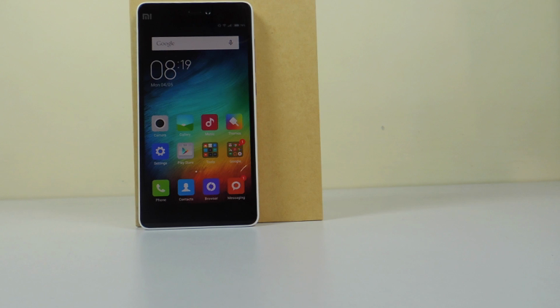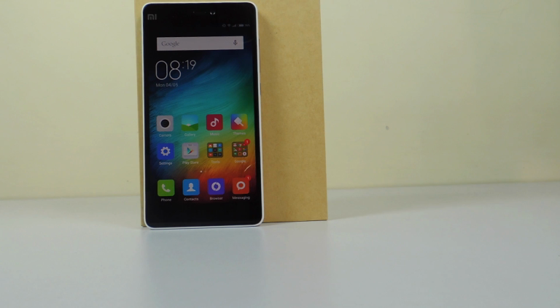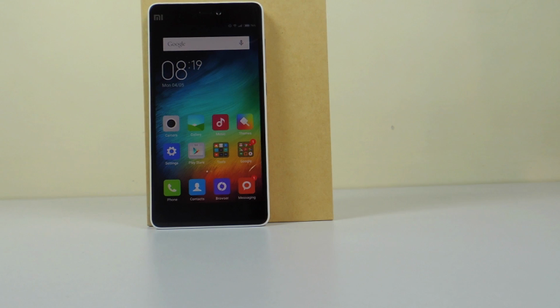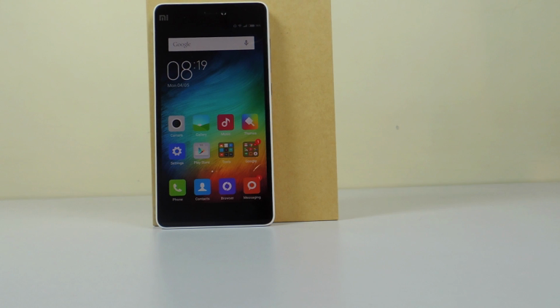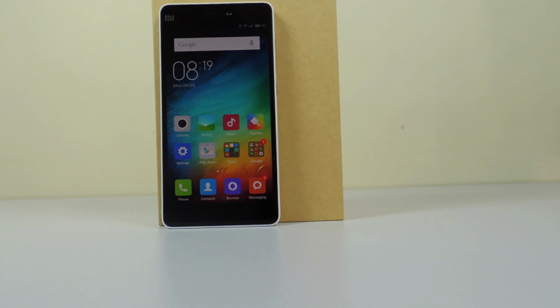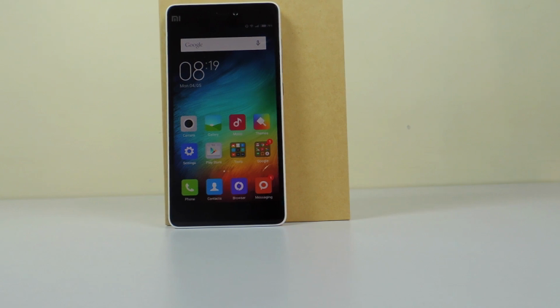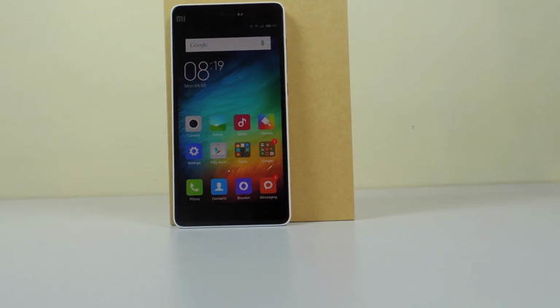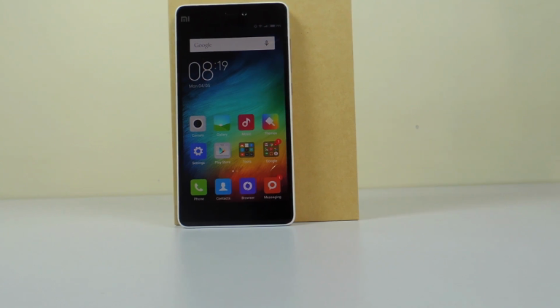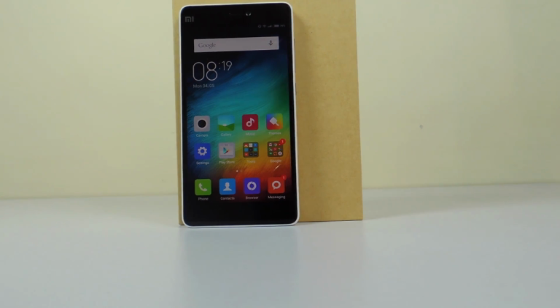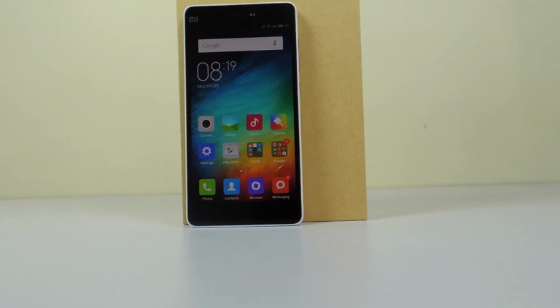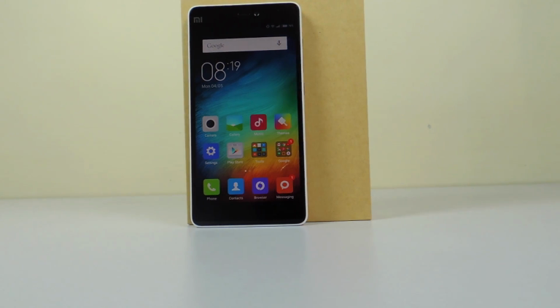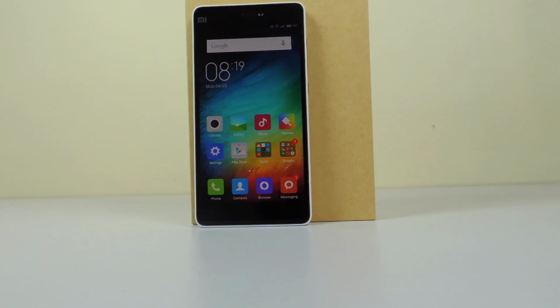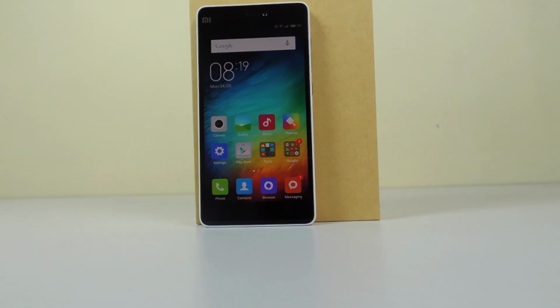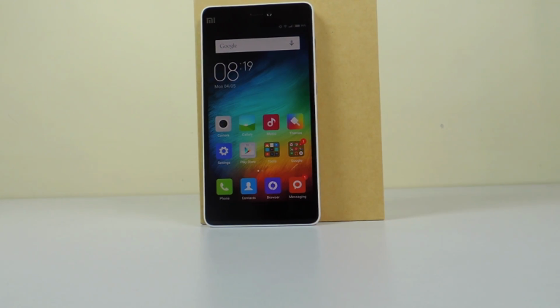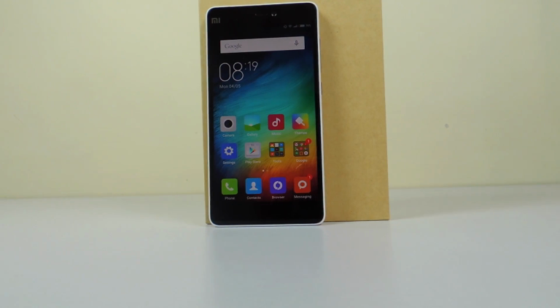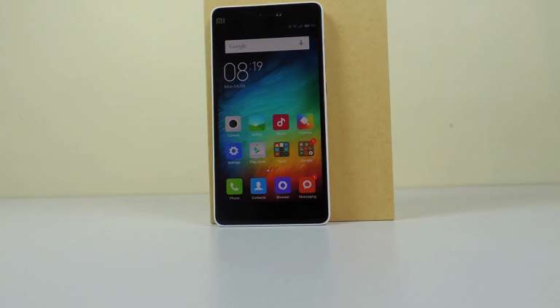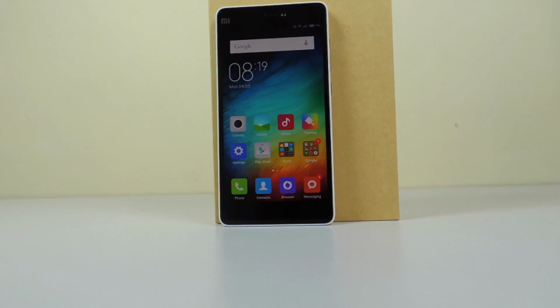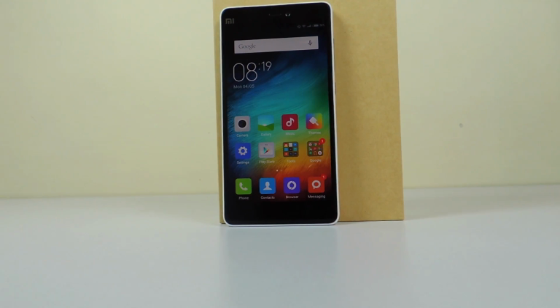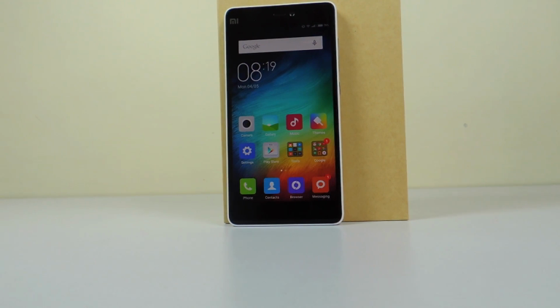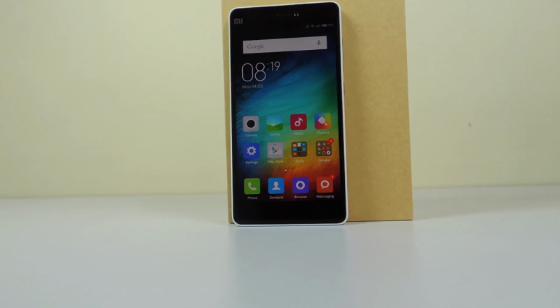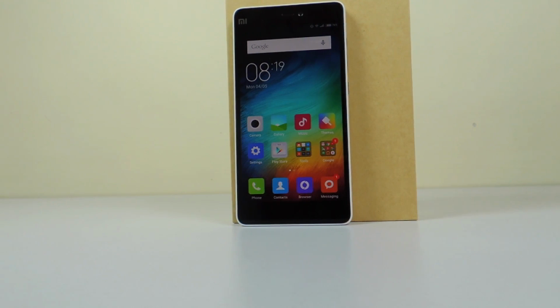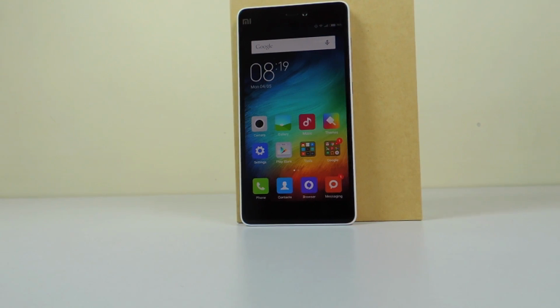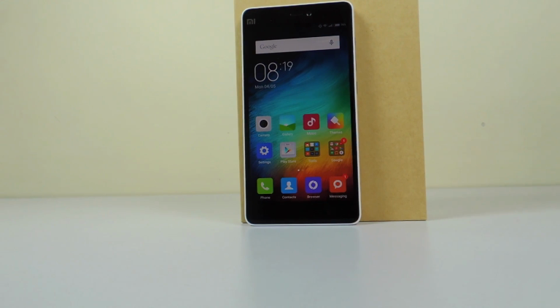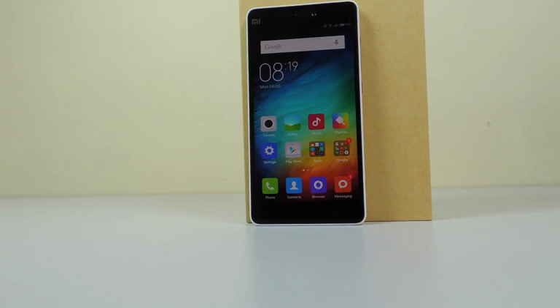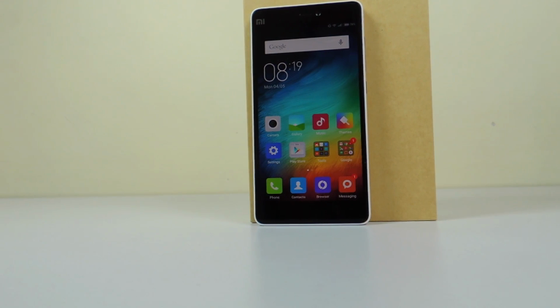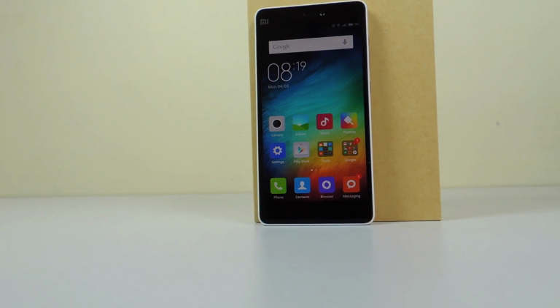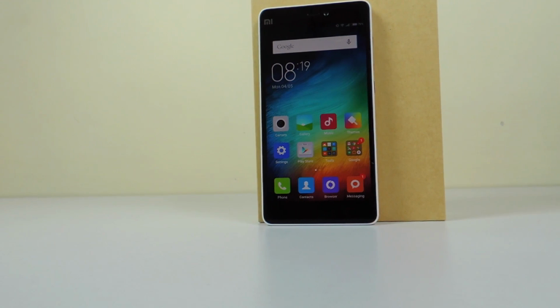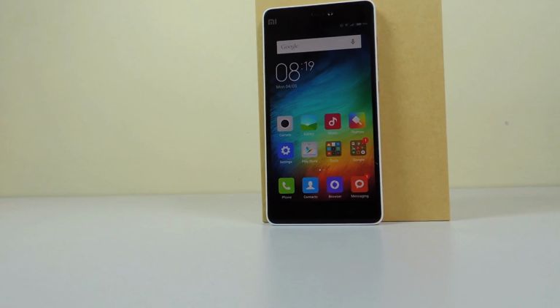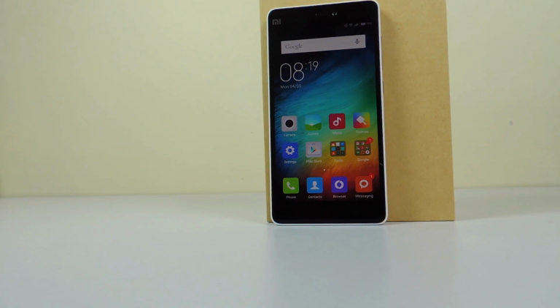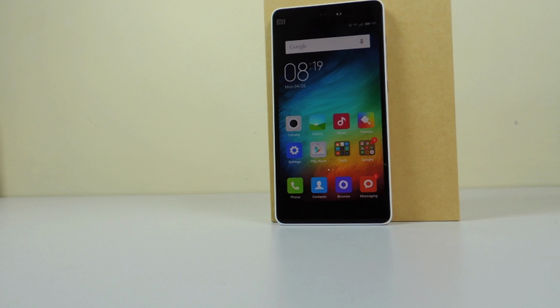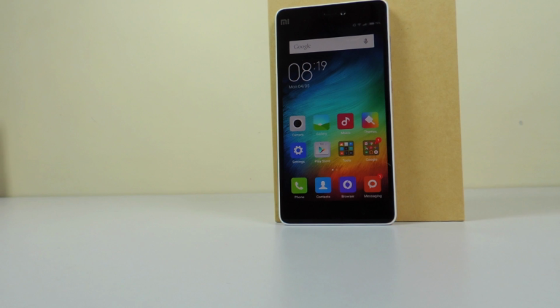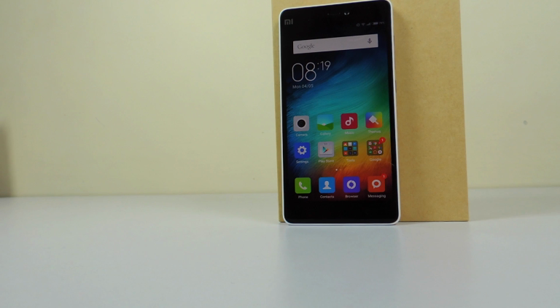Hey guys, this is Saurabh Nahar here from Allbar Technologies and you're watching the Benchmarks Test on the MI4i. So let's begin.